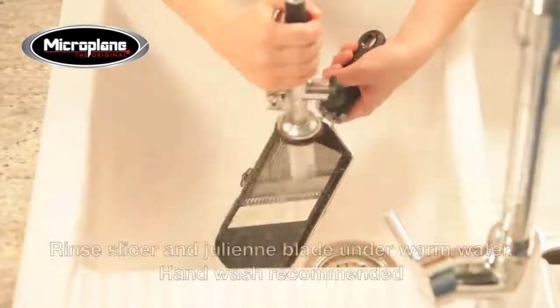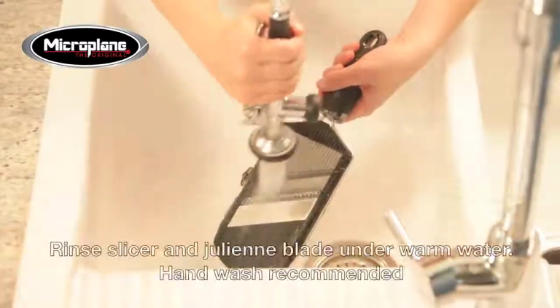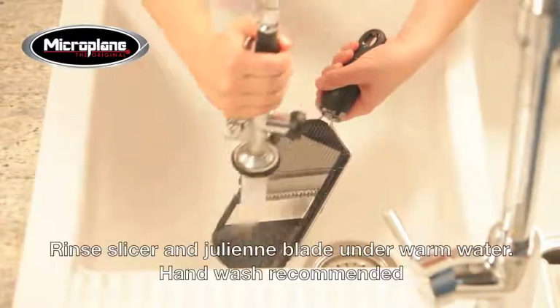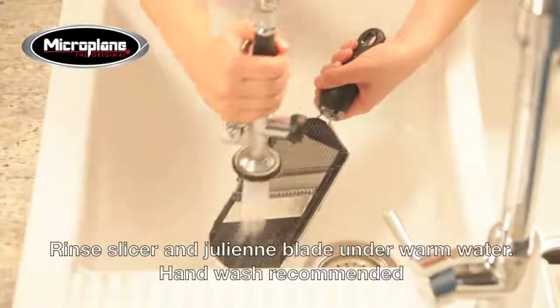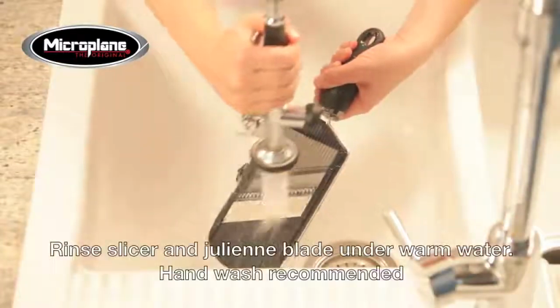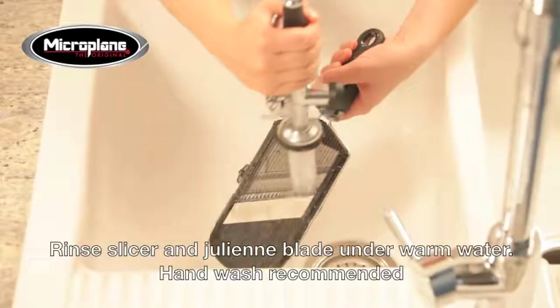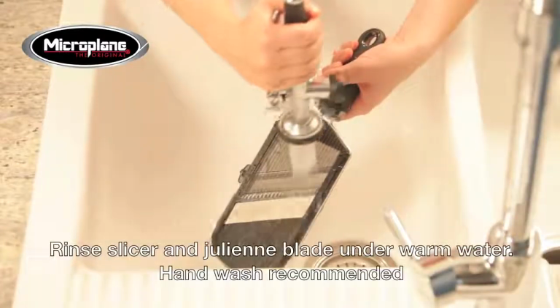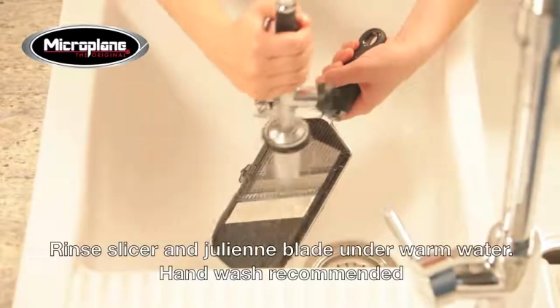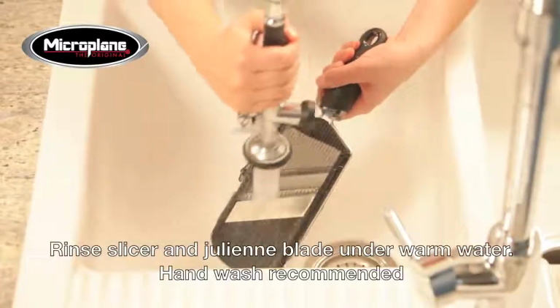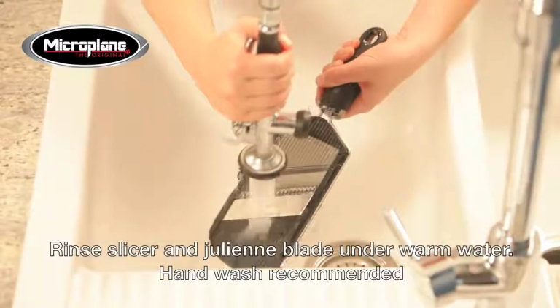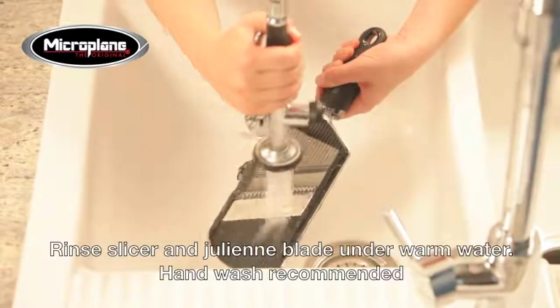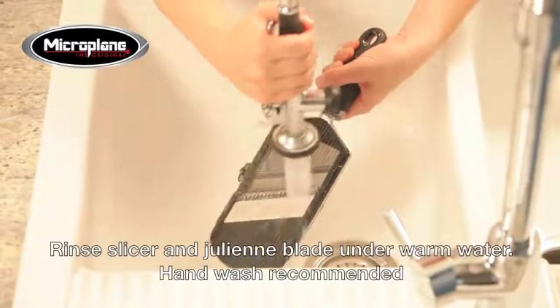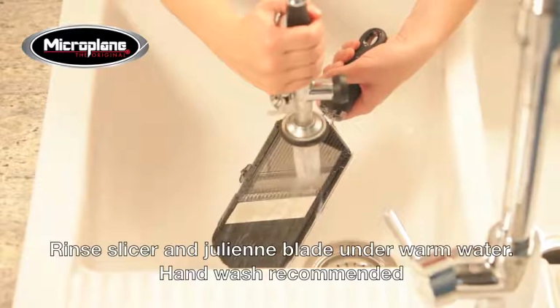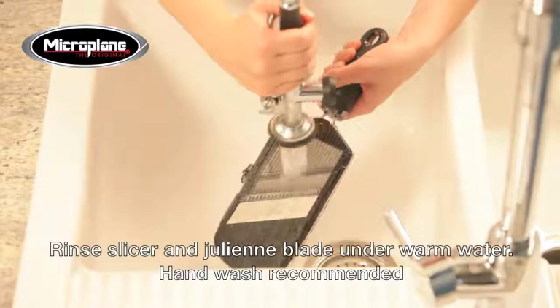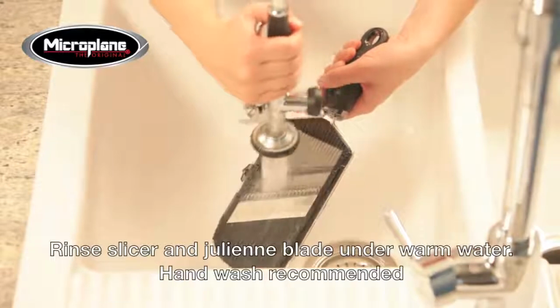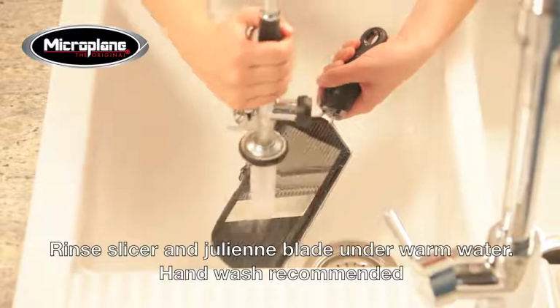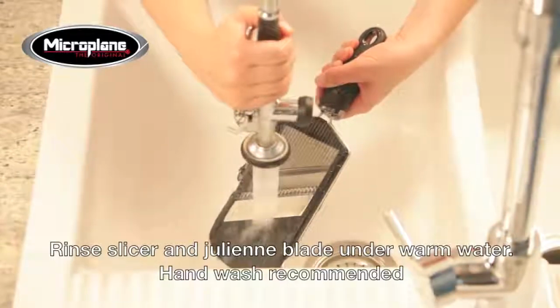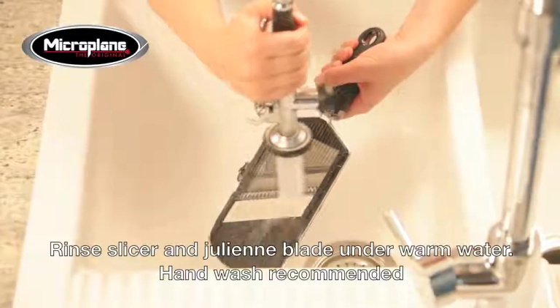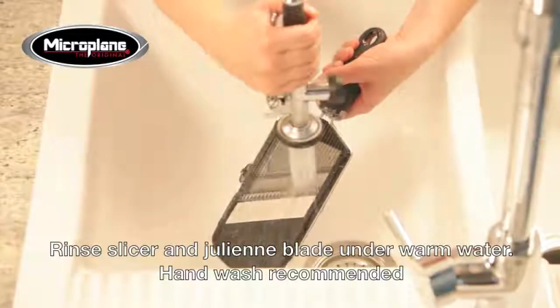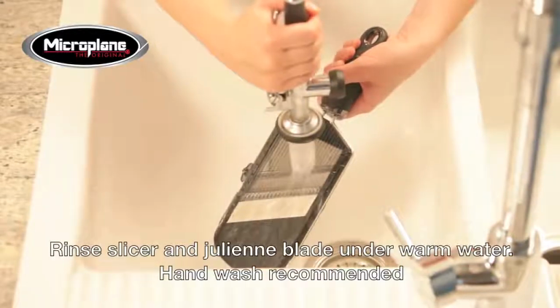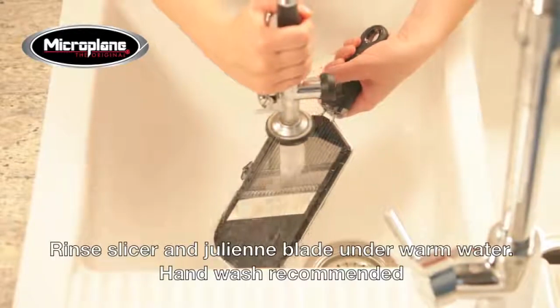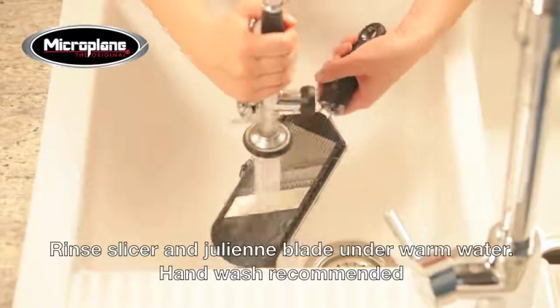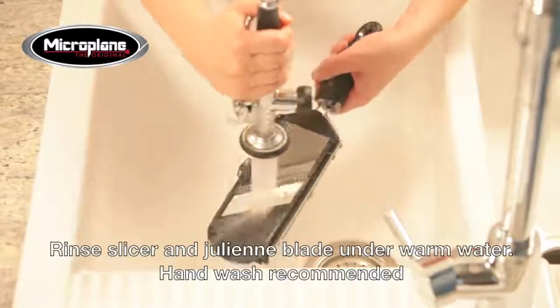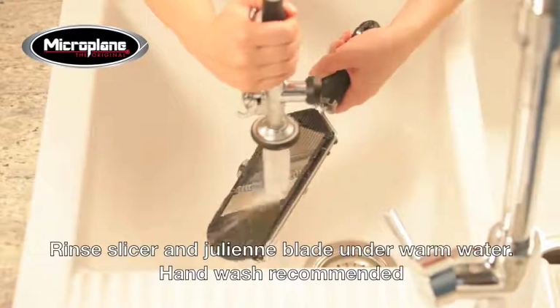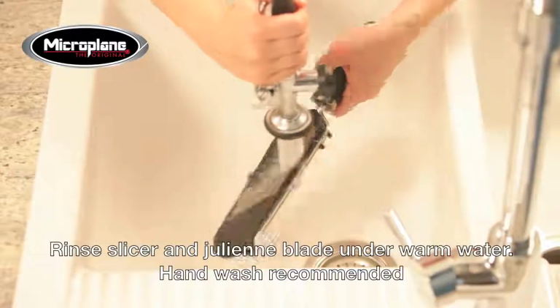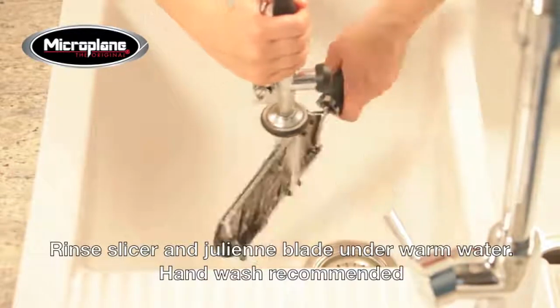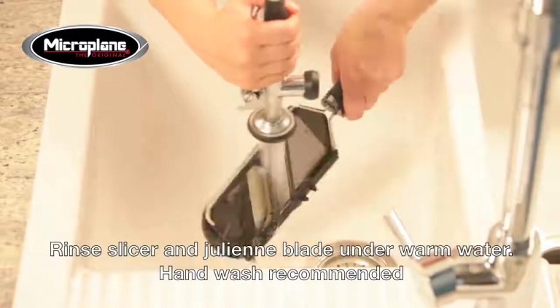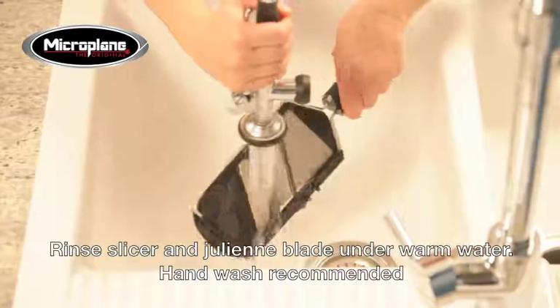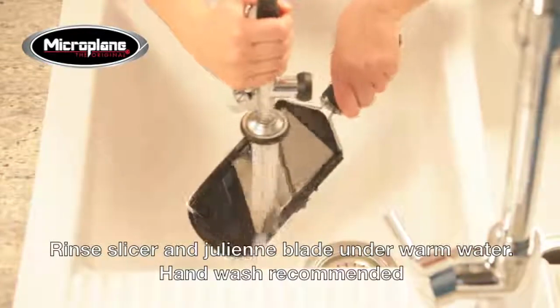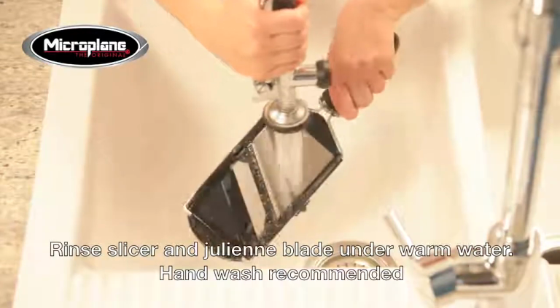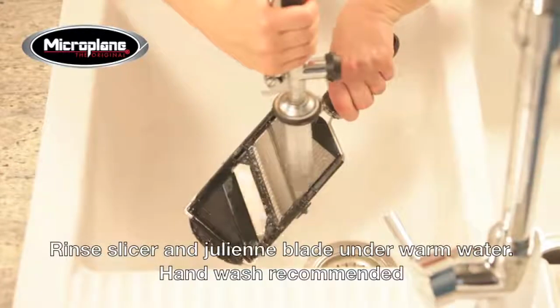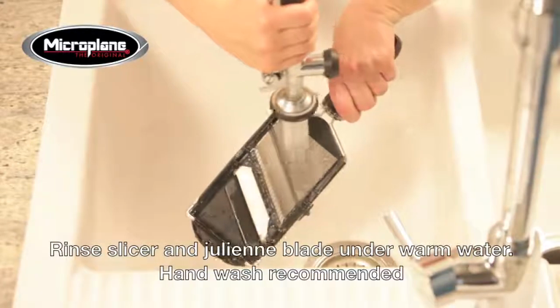Rinse the slicer and julienne blade under warm water after use. It is recommended to hand wash the slicer.